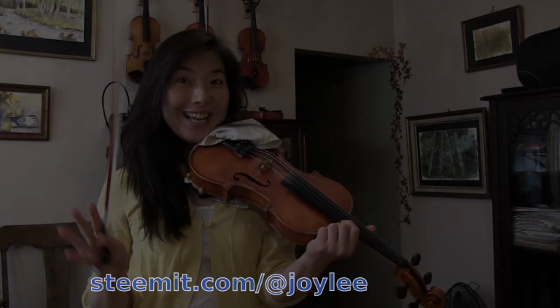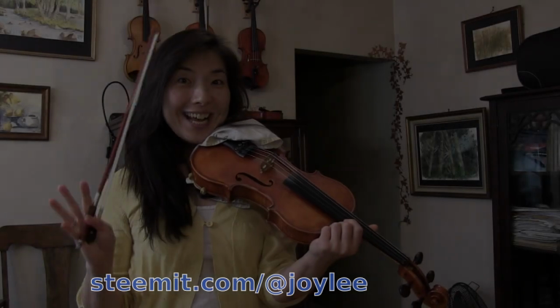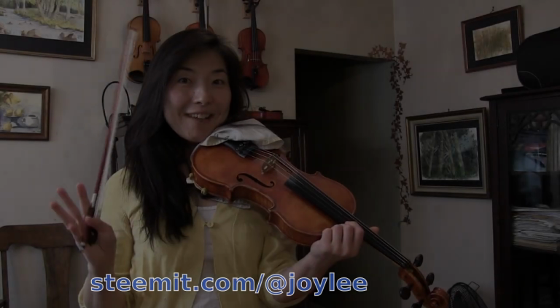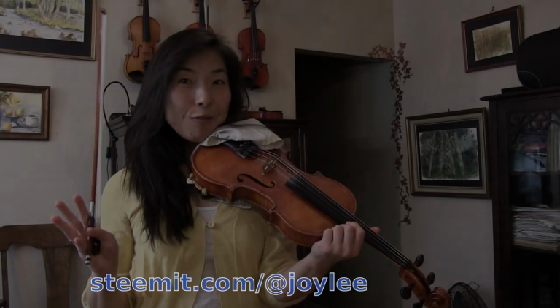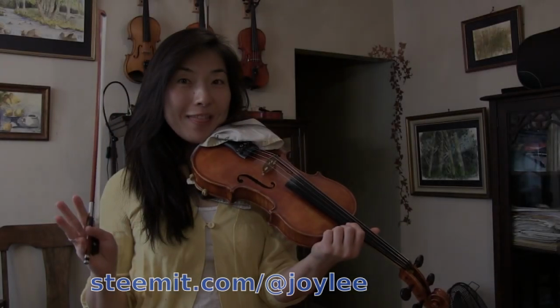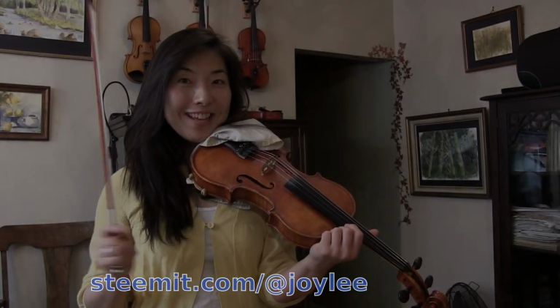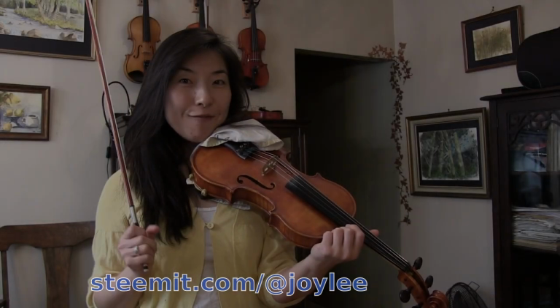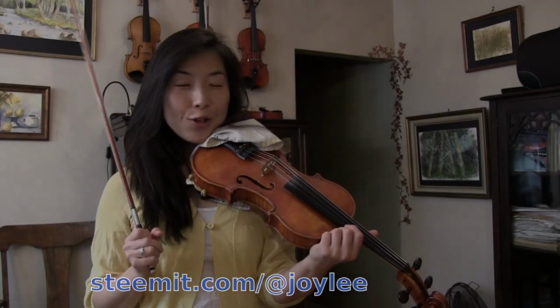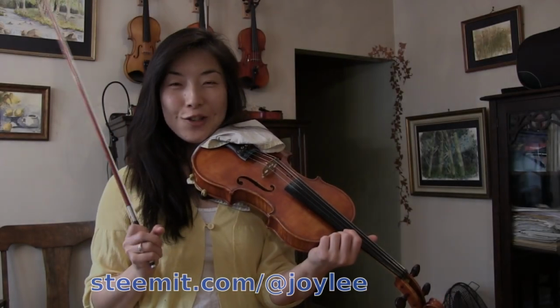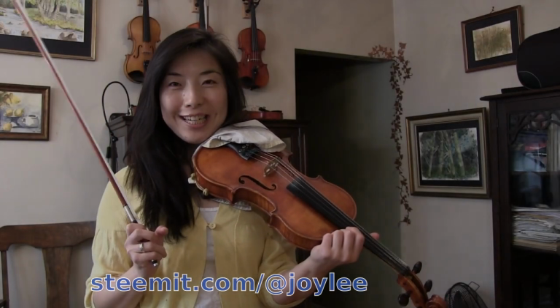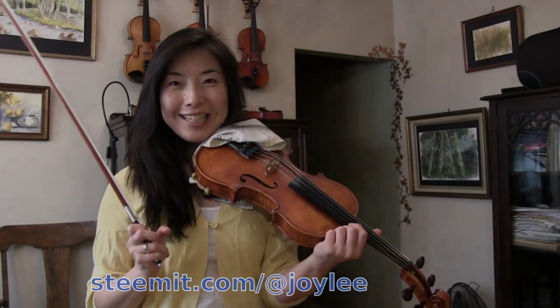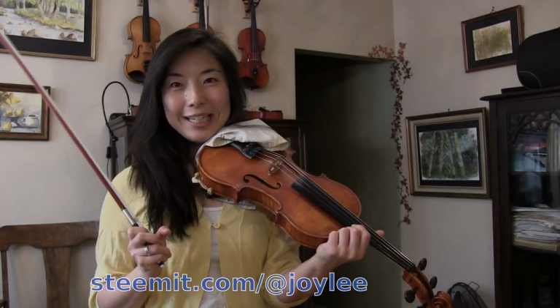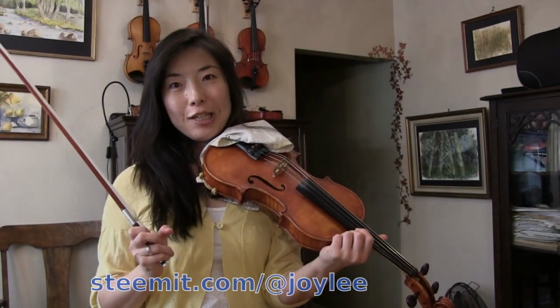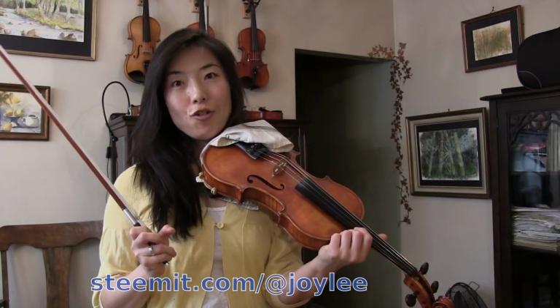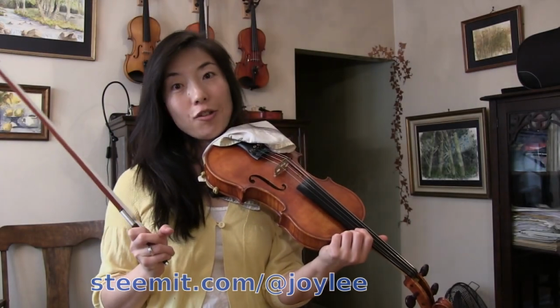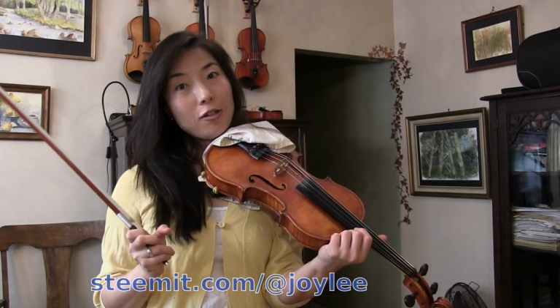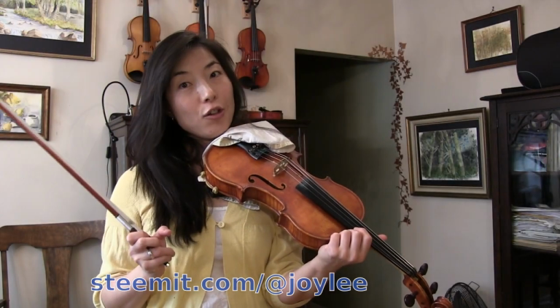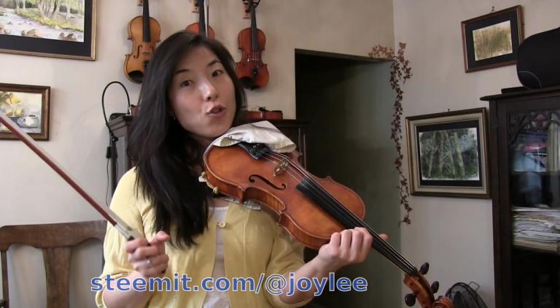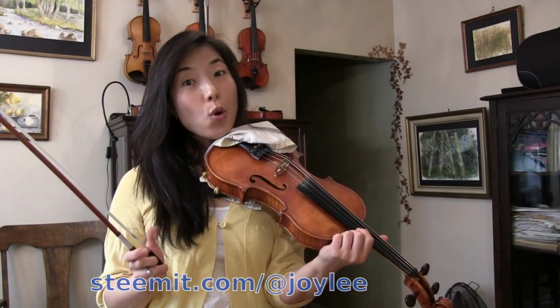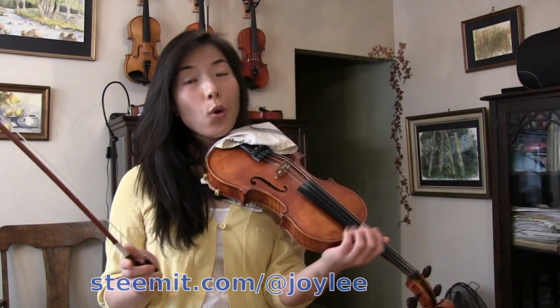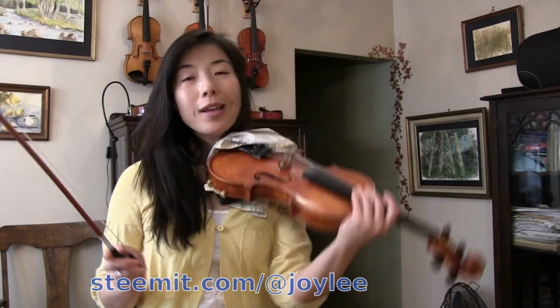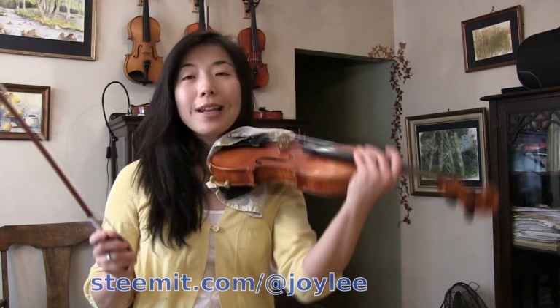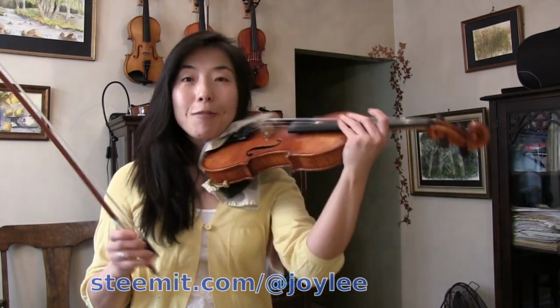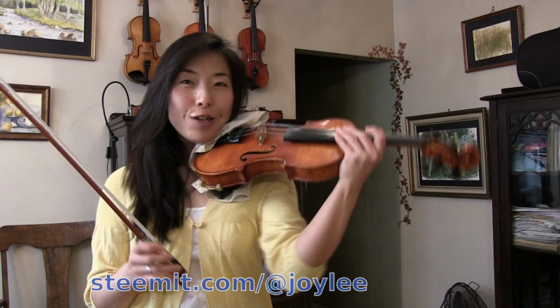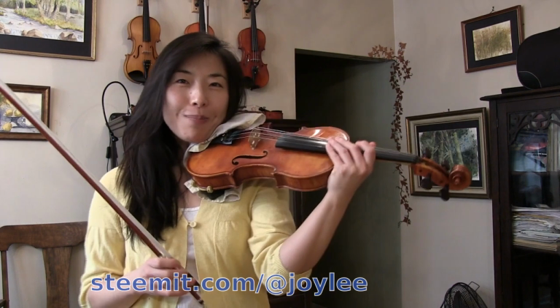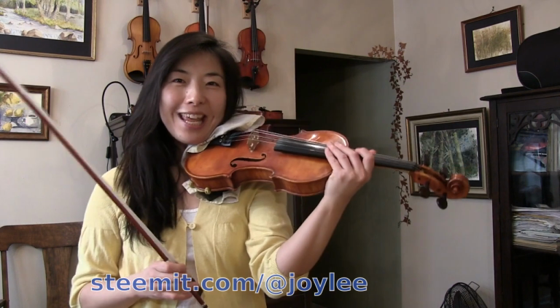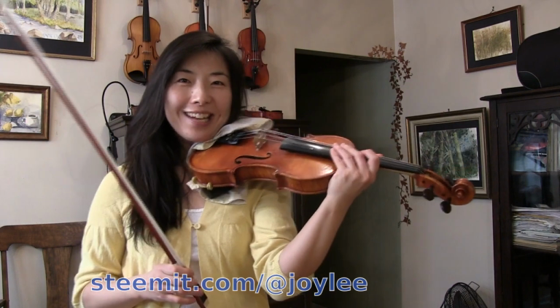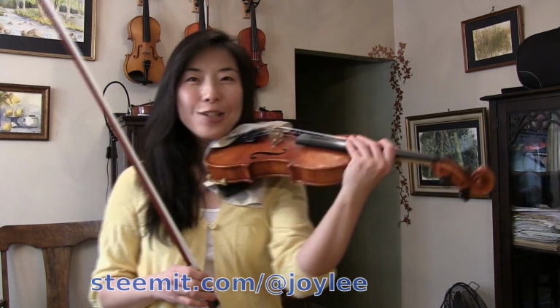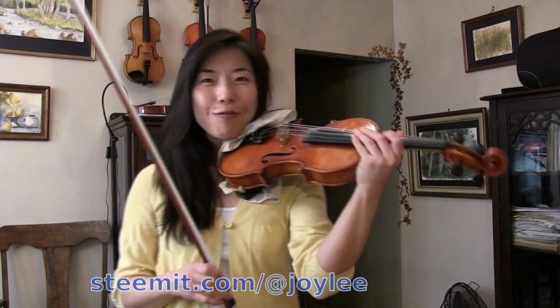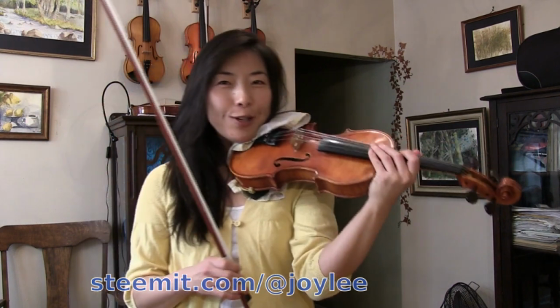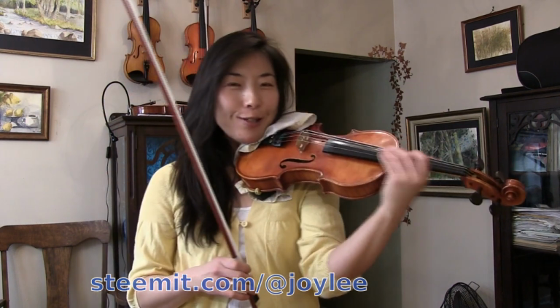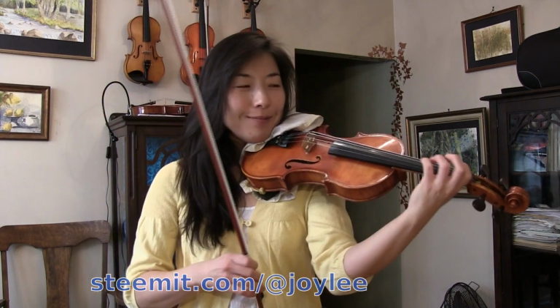Hi everyone, thank you for tuning in. This is your instructor Joy. Let me first play a tune for you.